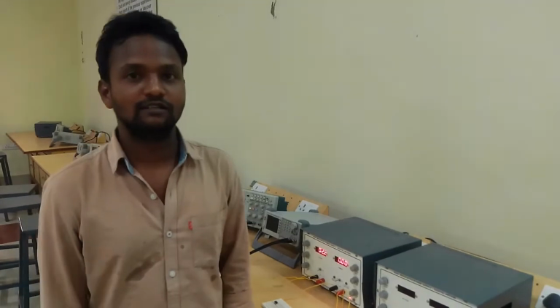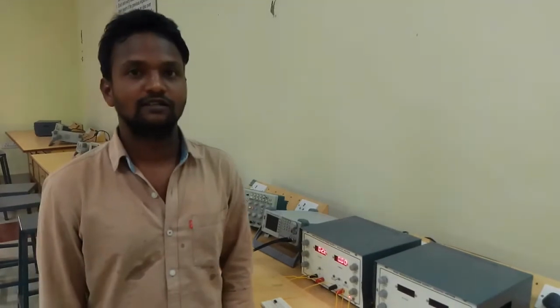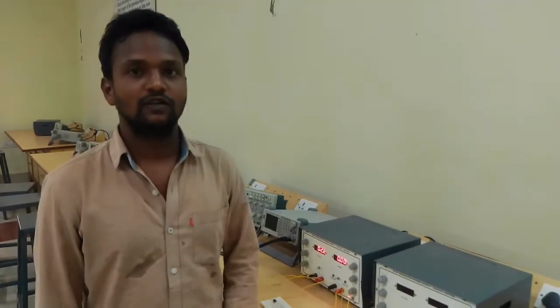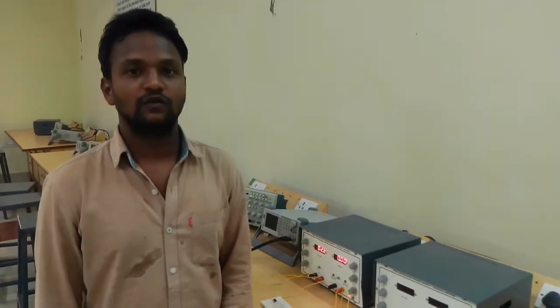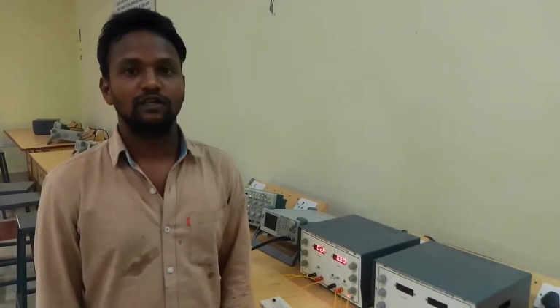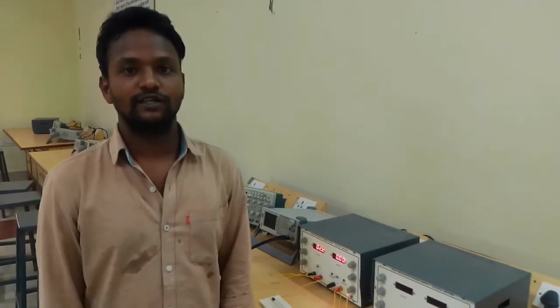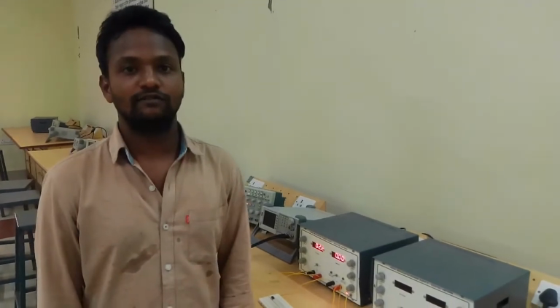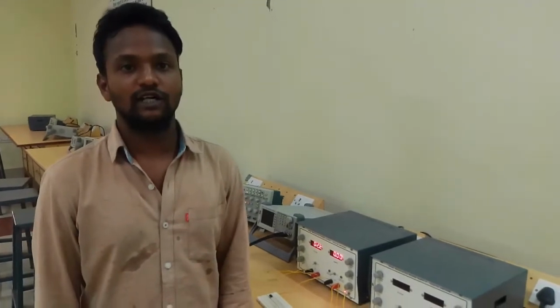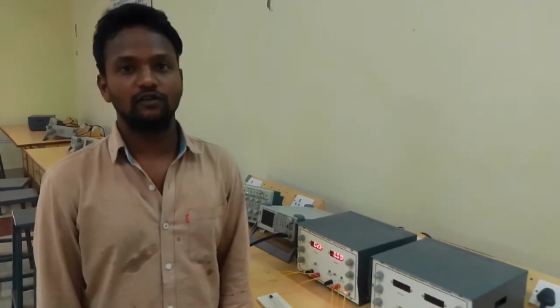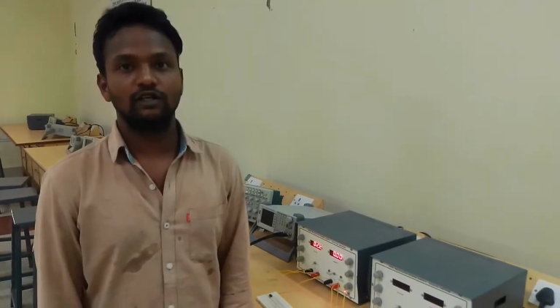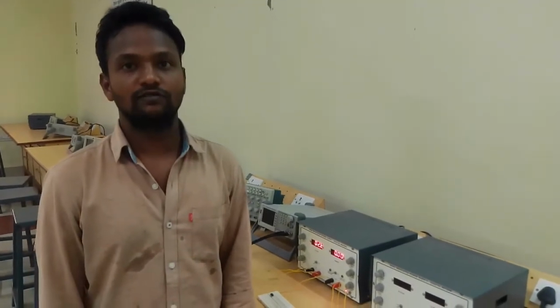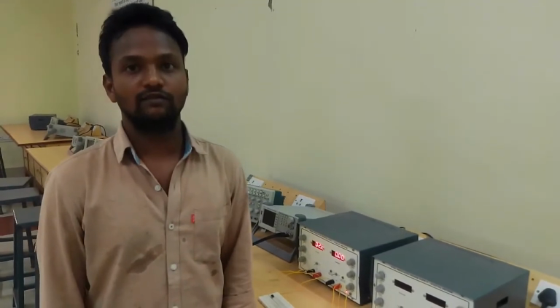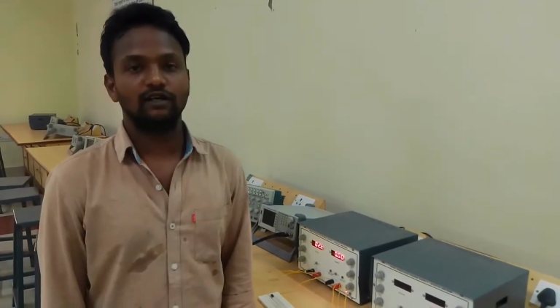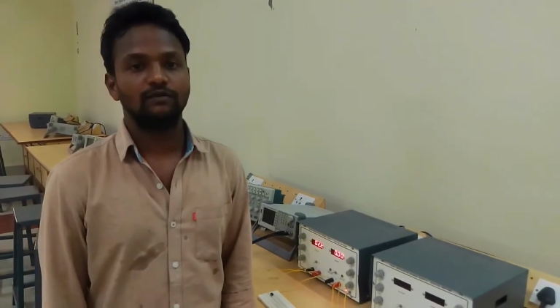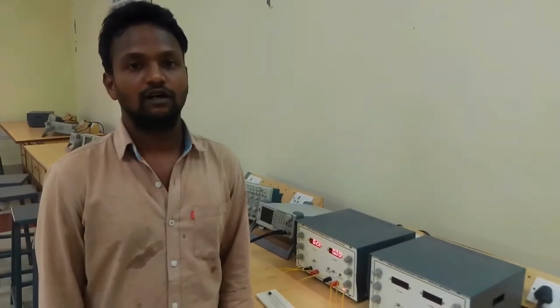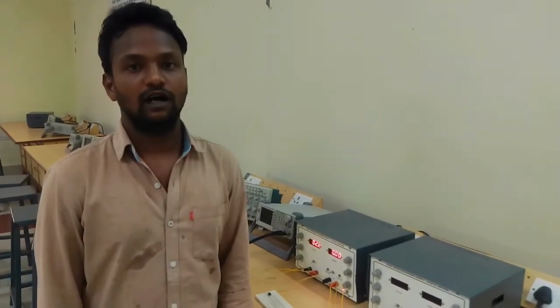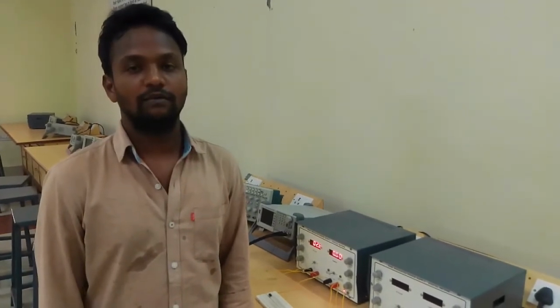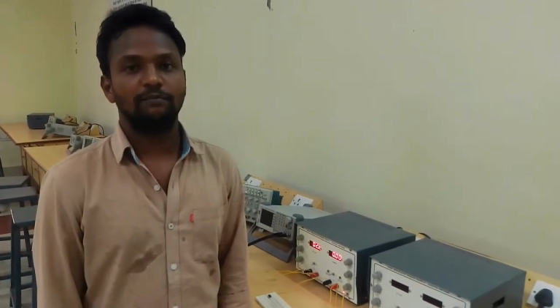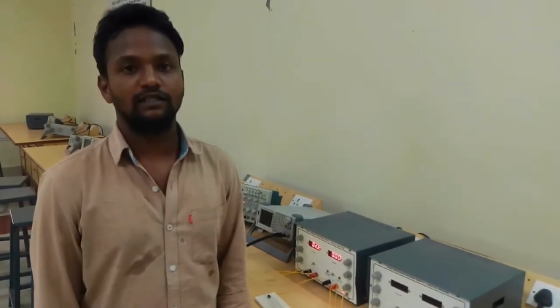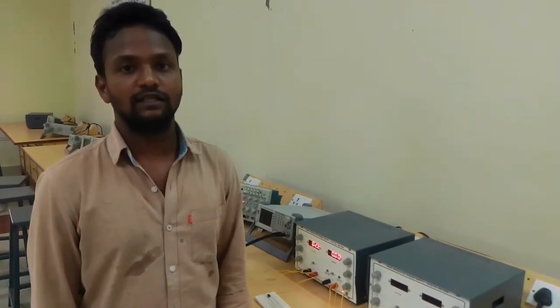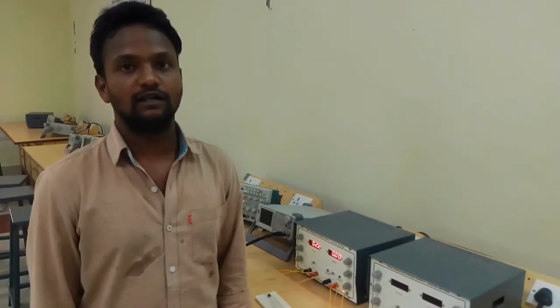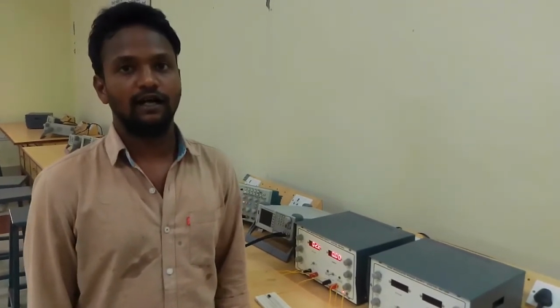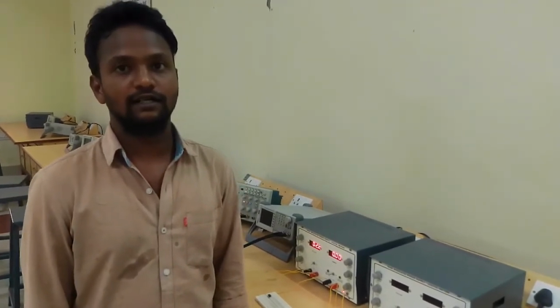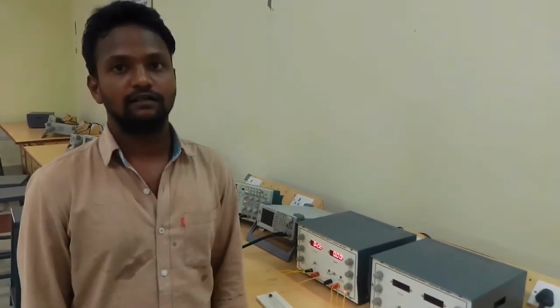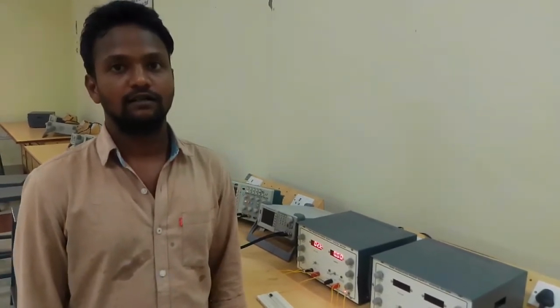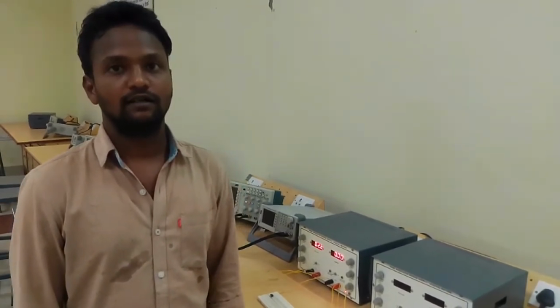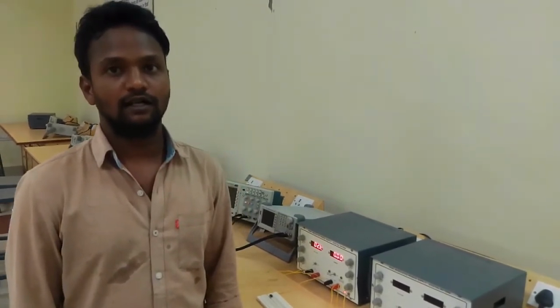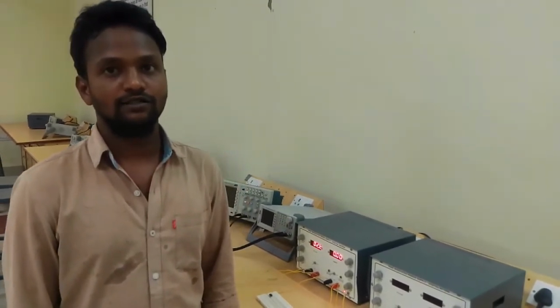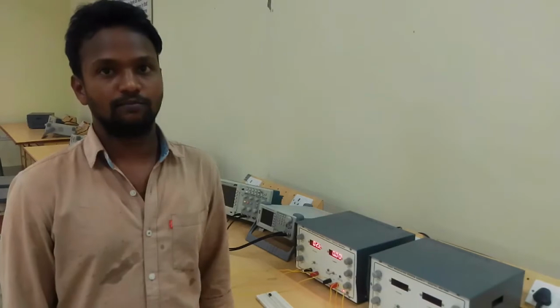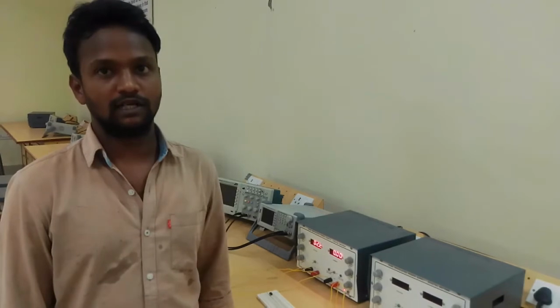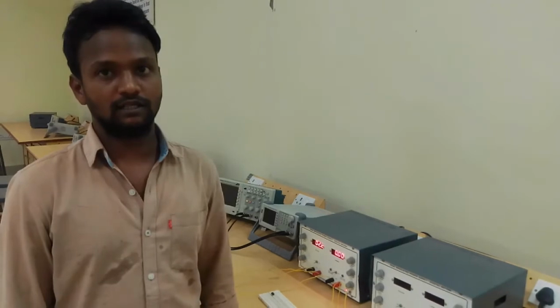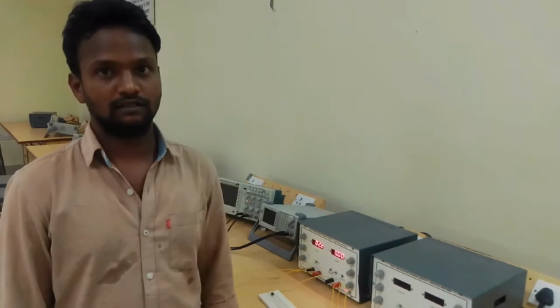Today we are going to perform op-amp as an adder and subtractor.